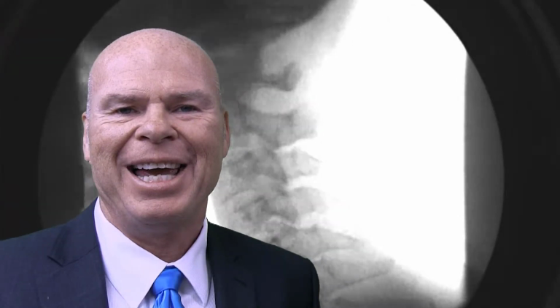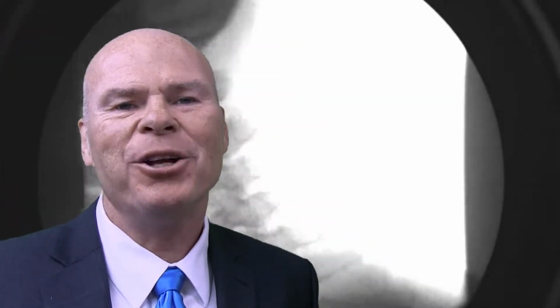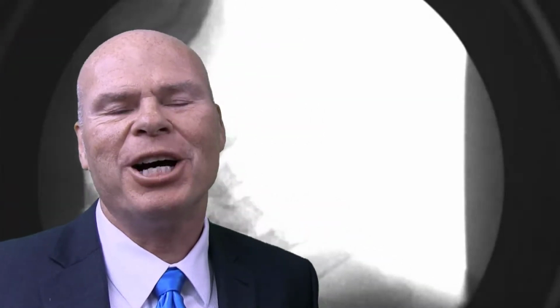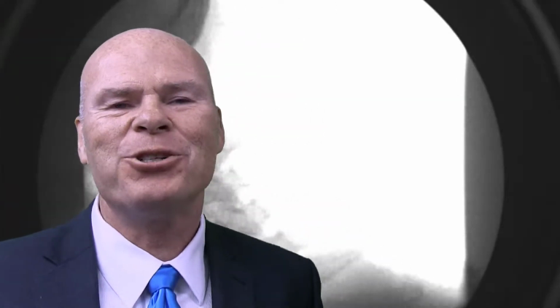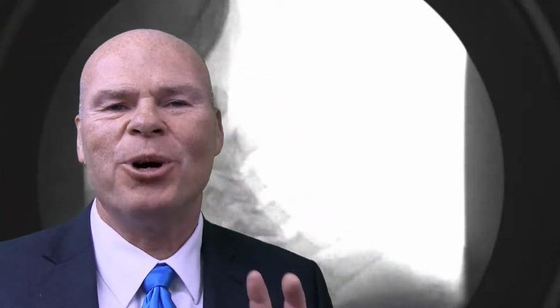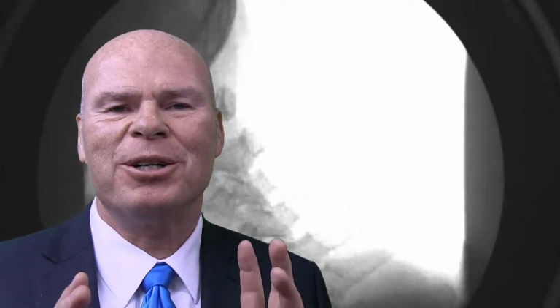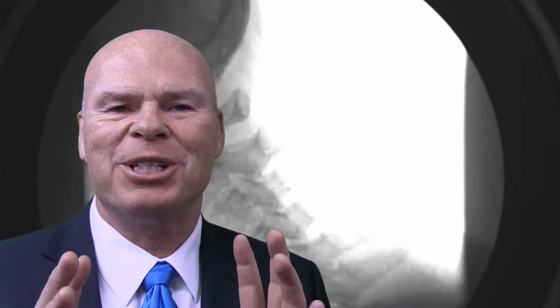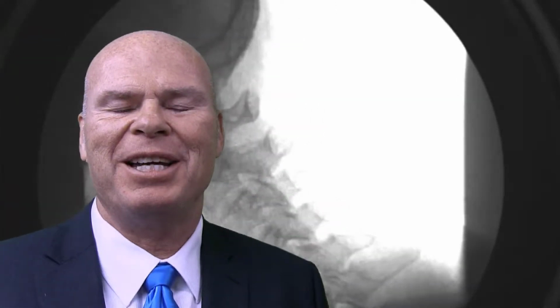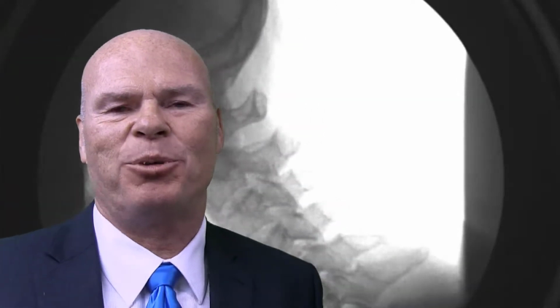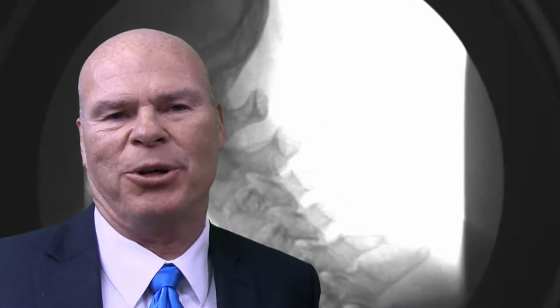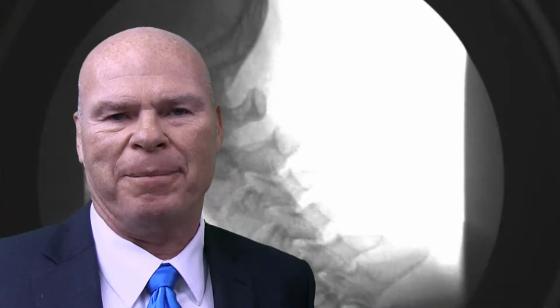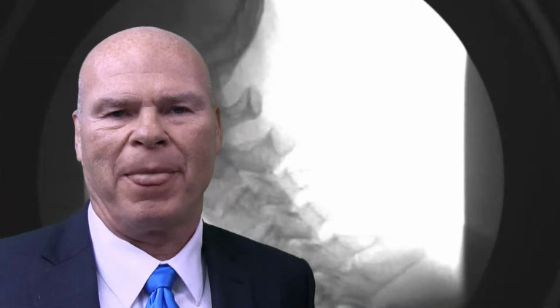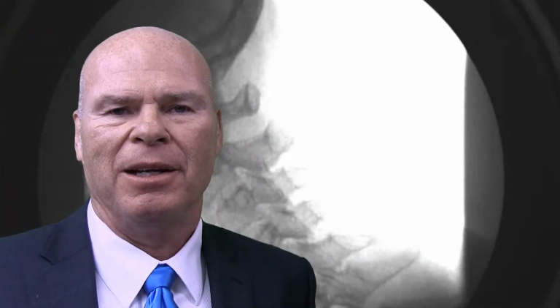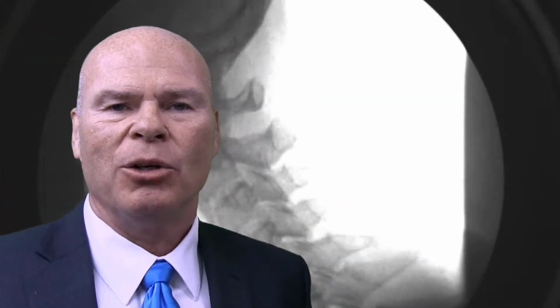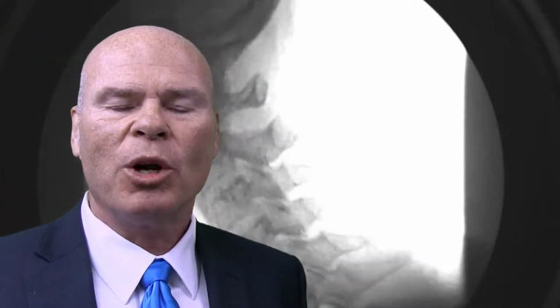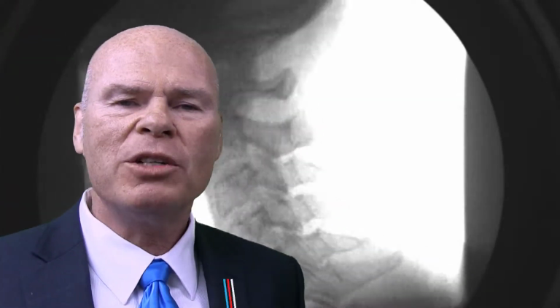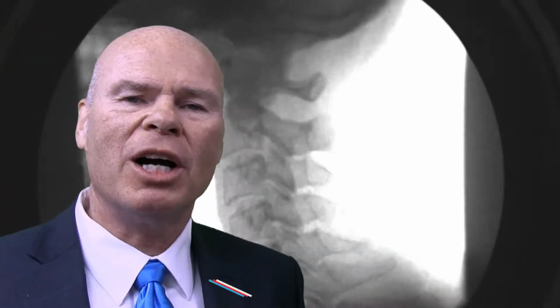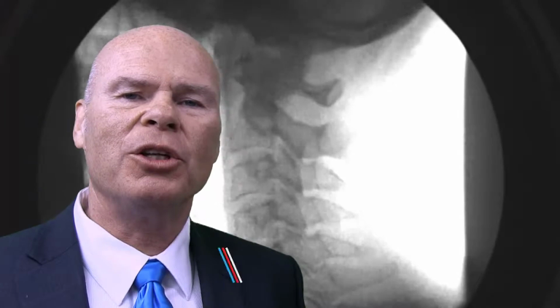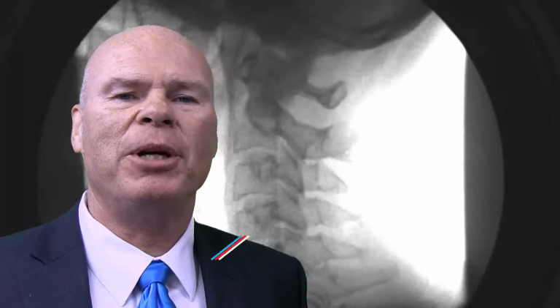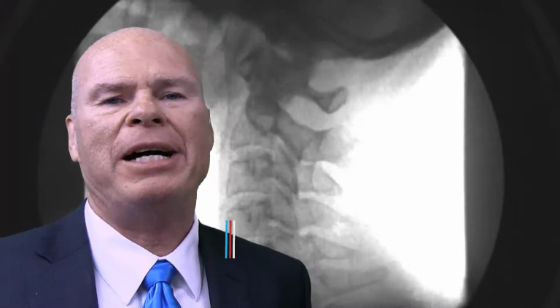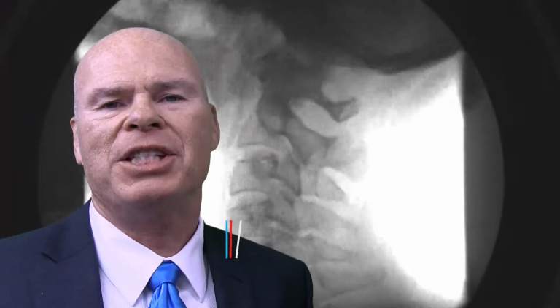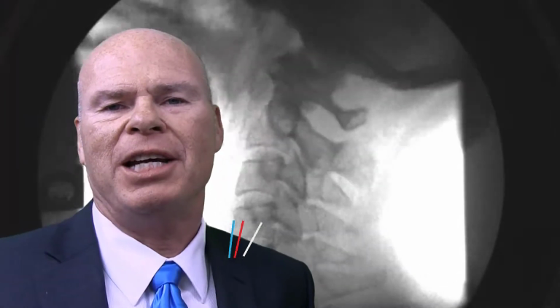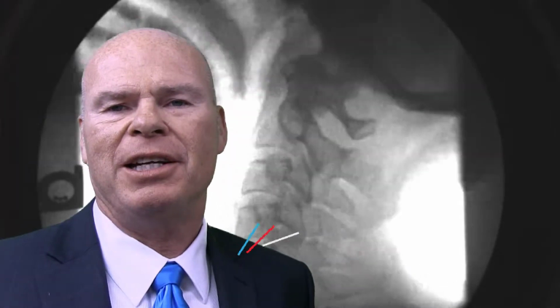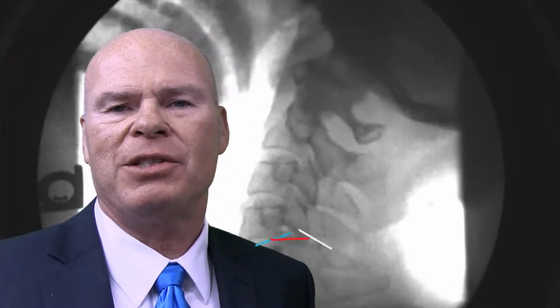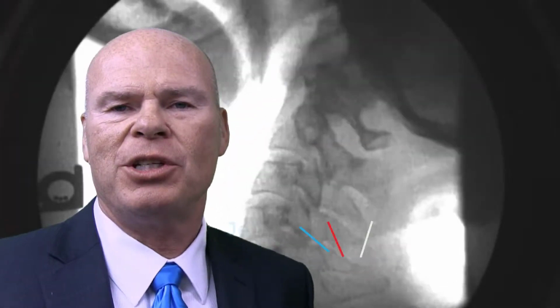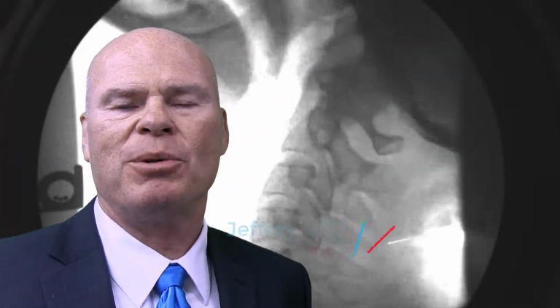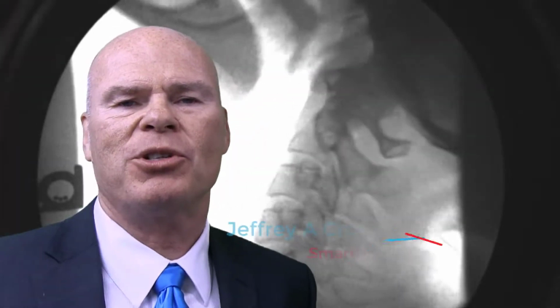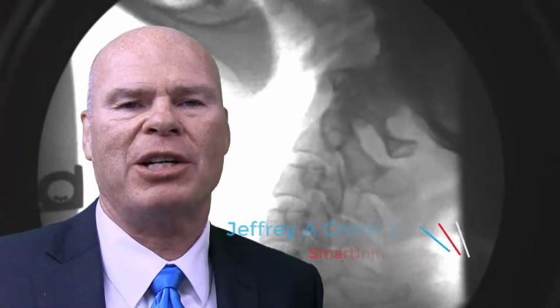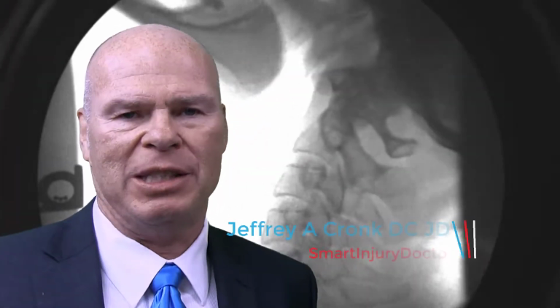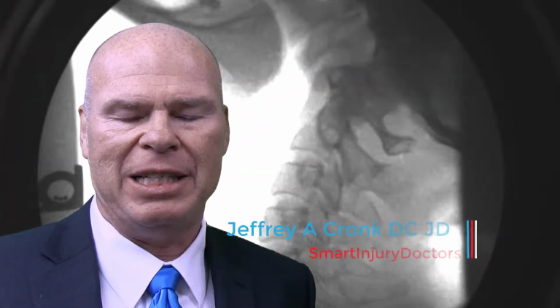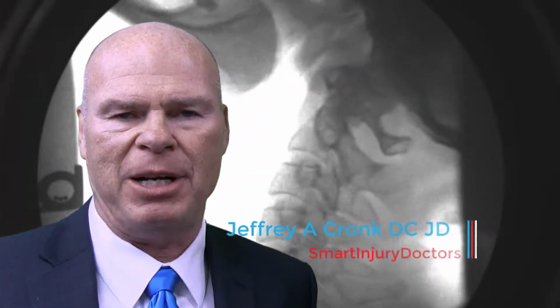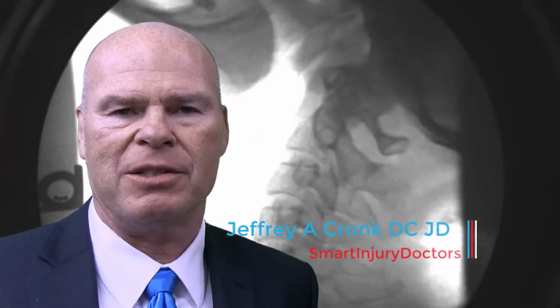Hello, doctors, and welcome to today's program. What I want to talk a little bit about today is digital motion x-ray, DMX.